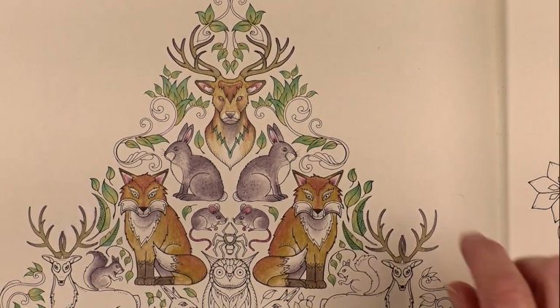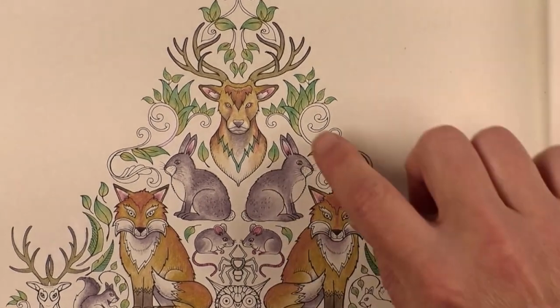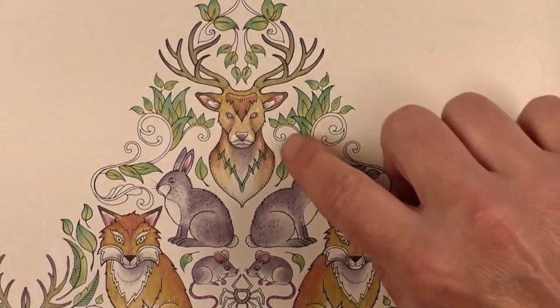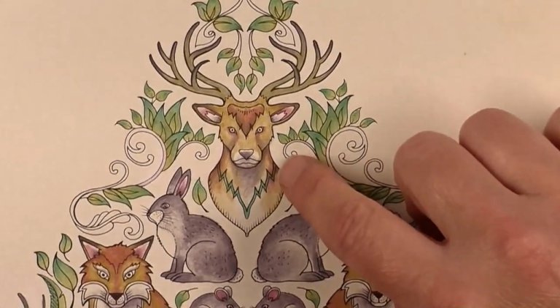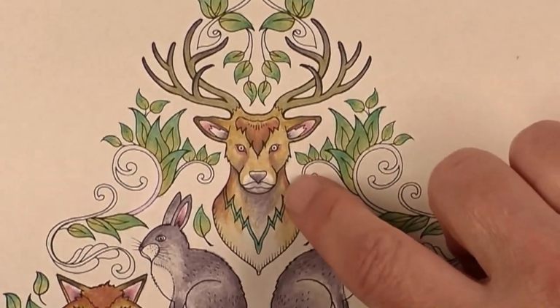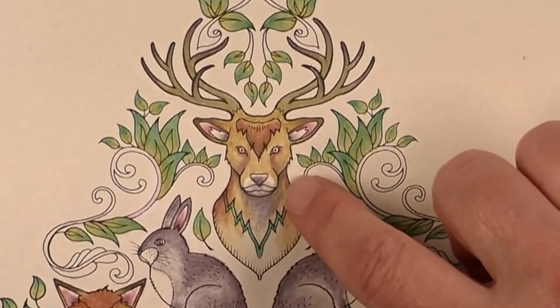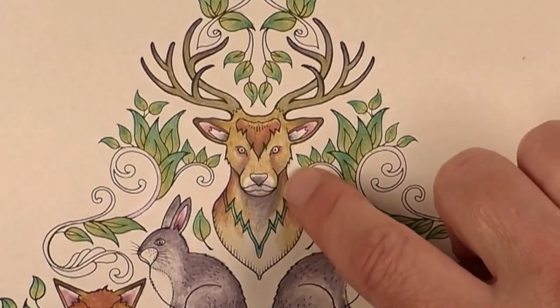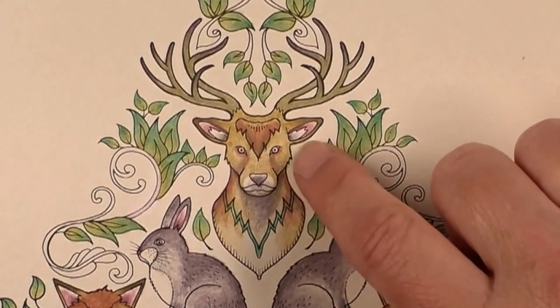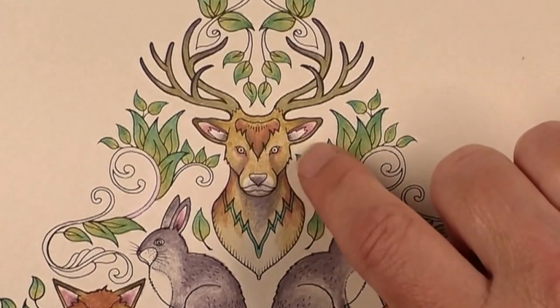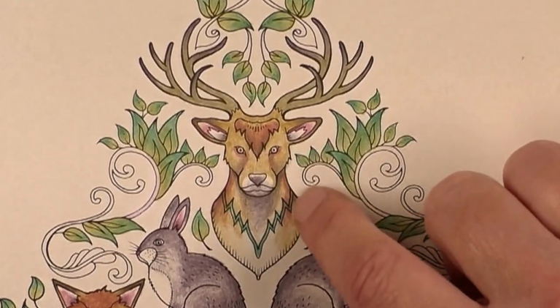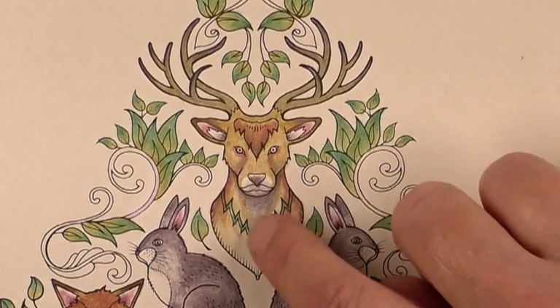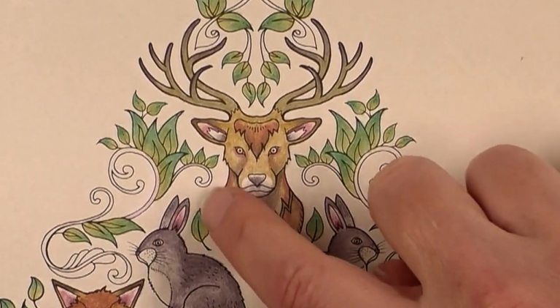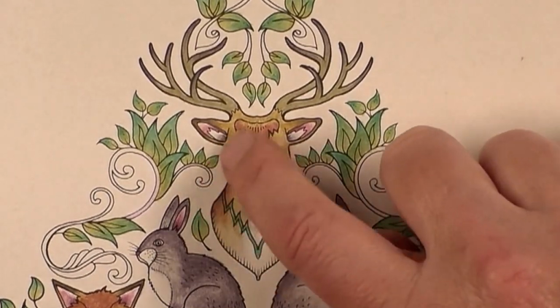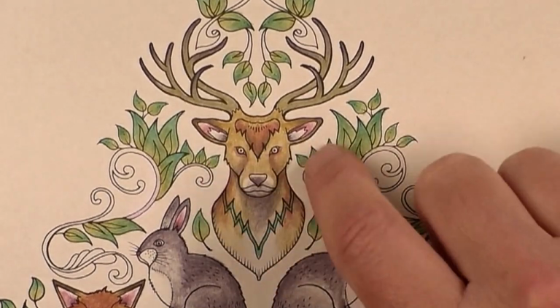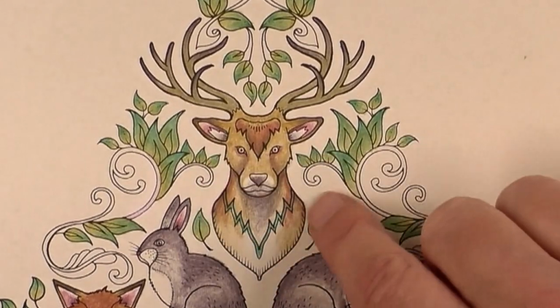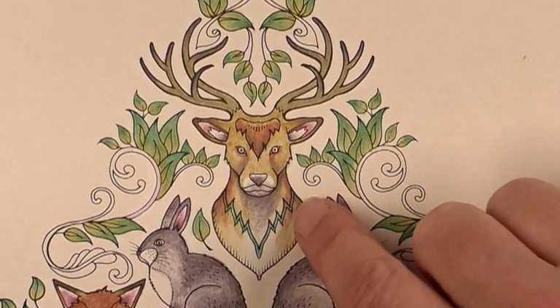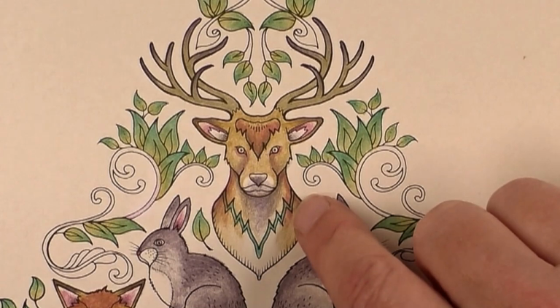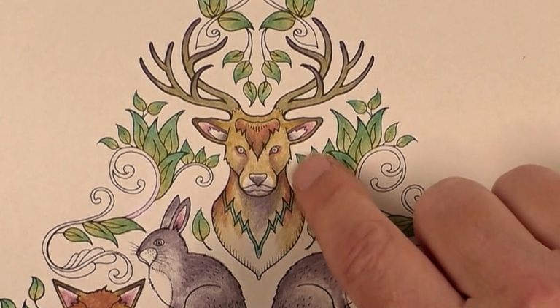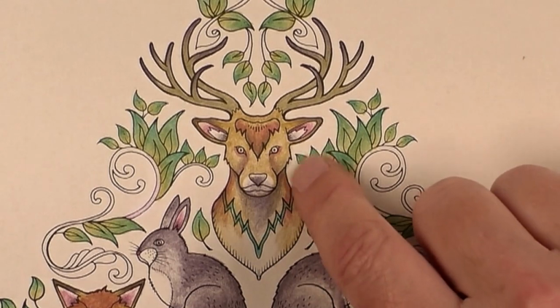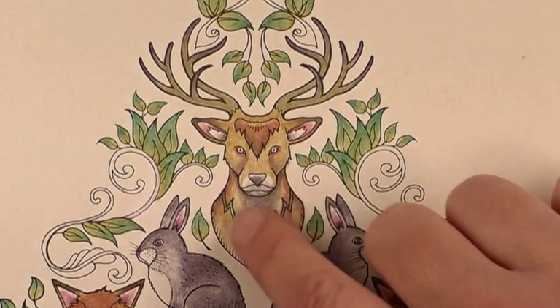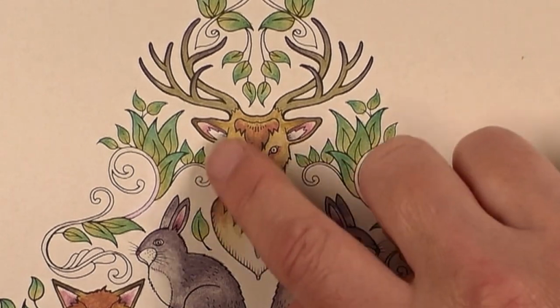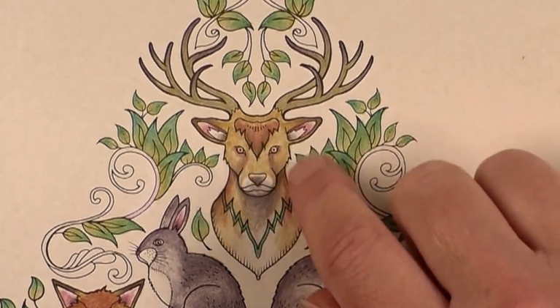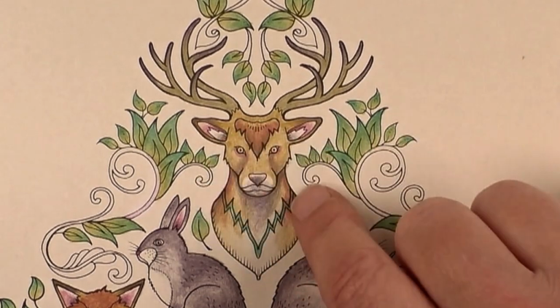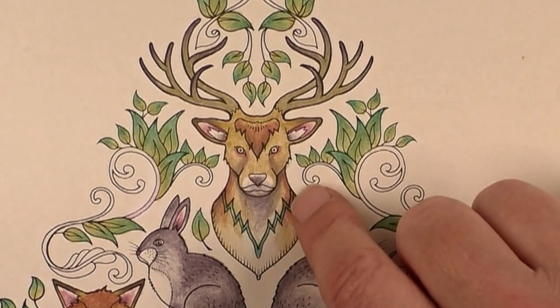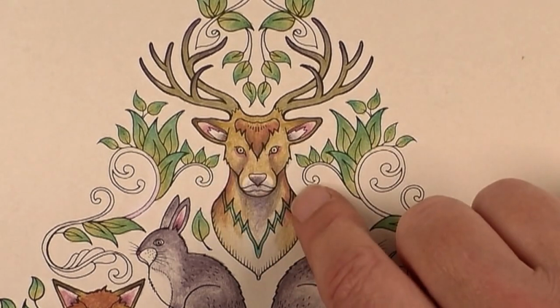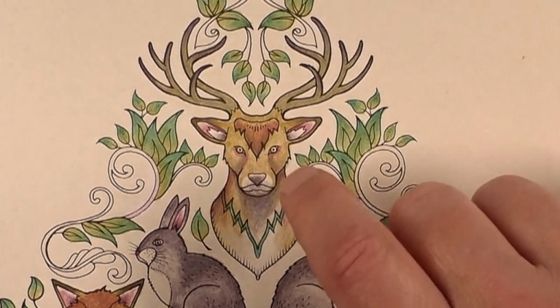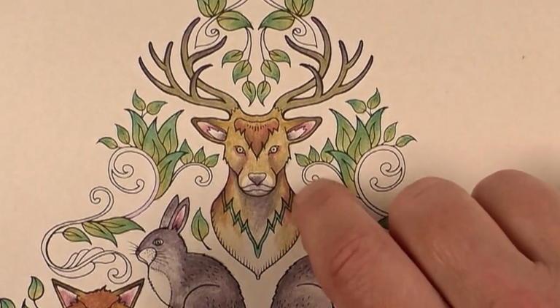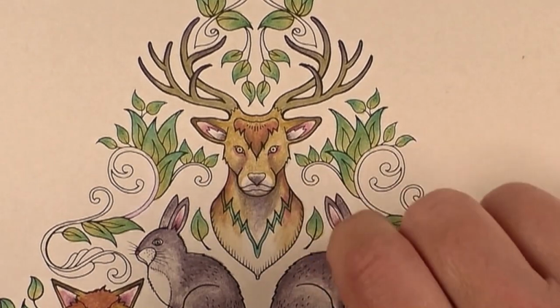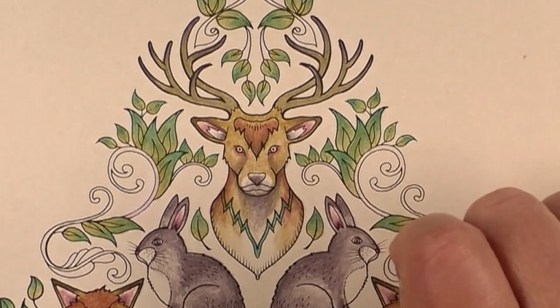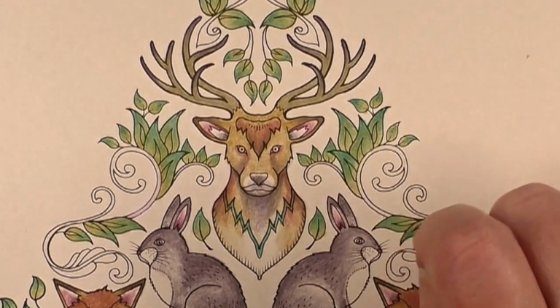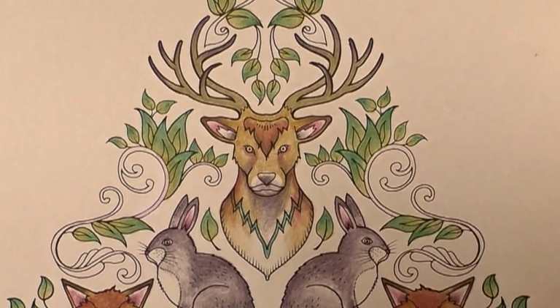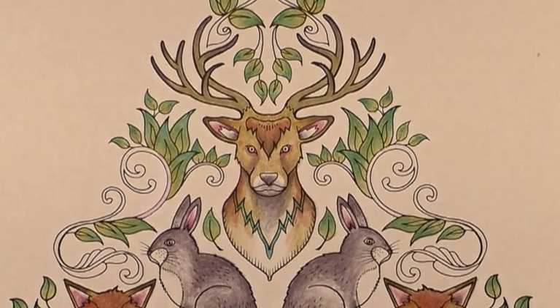If we look right up at where I've done the deer head here and I've merged several different colours, it looks quite nice.